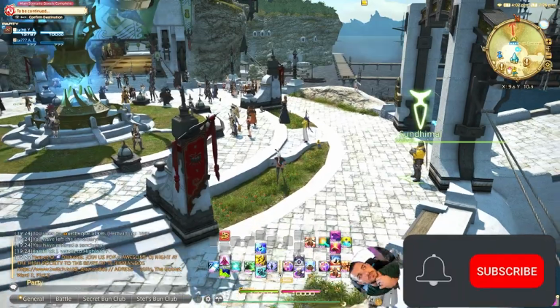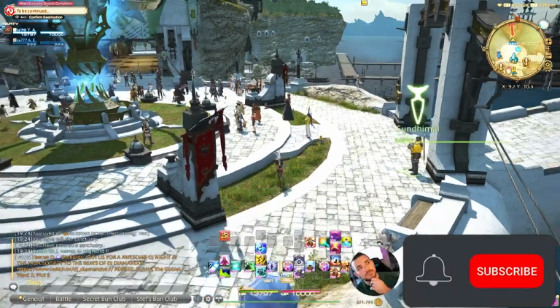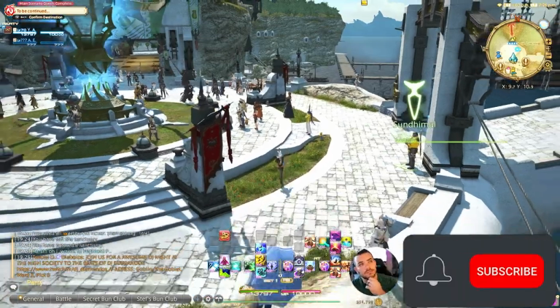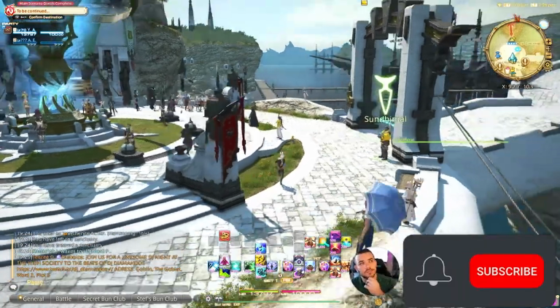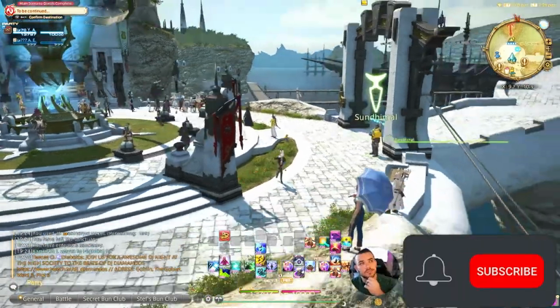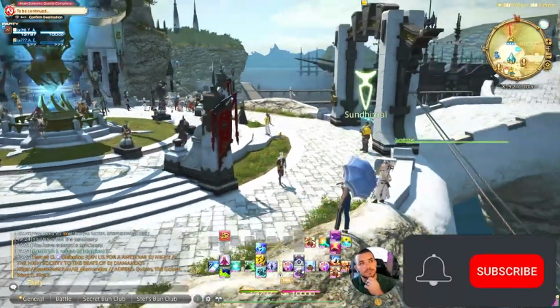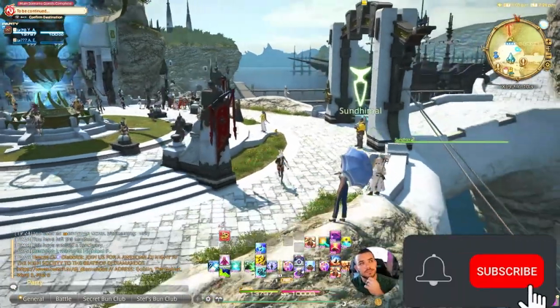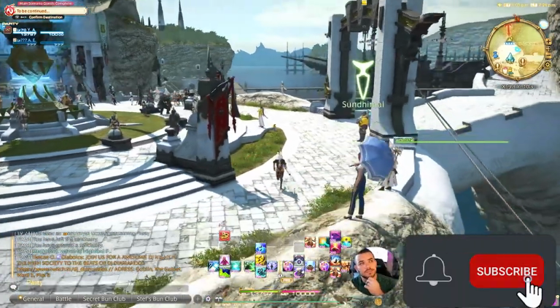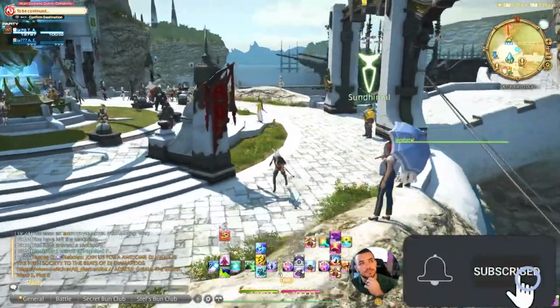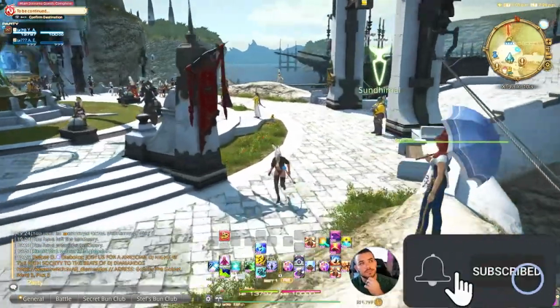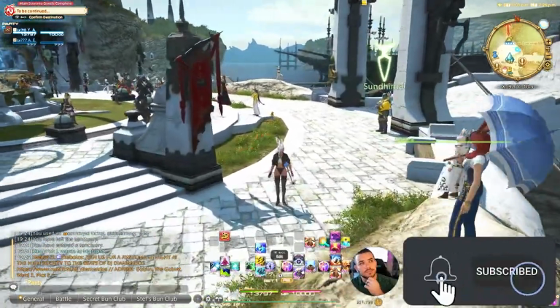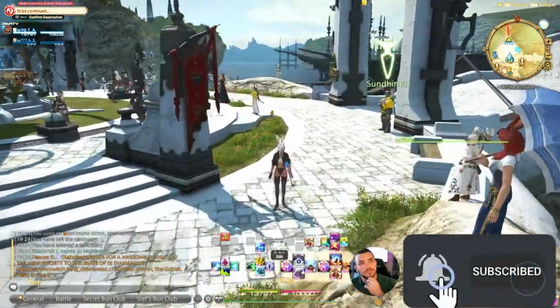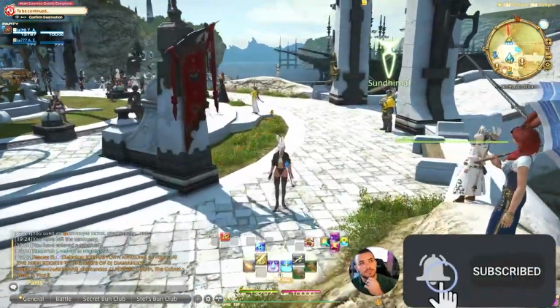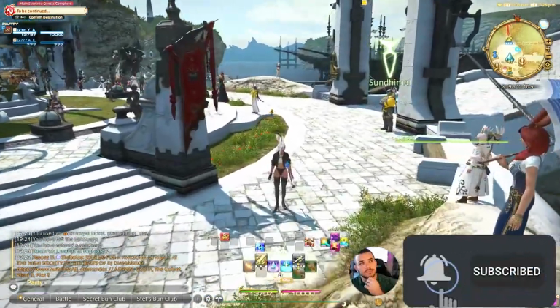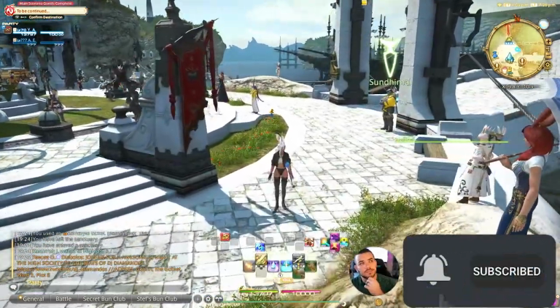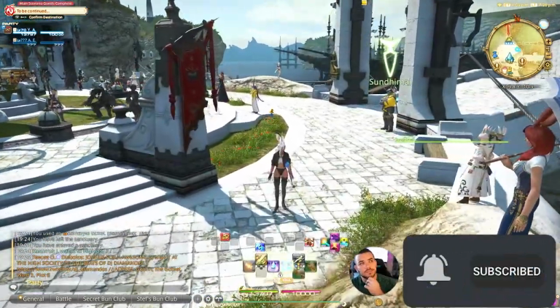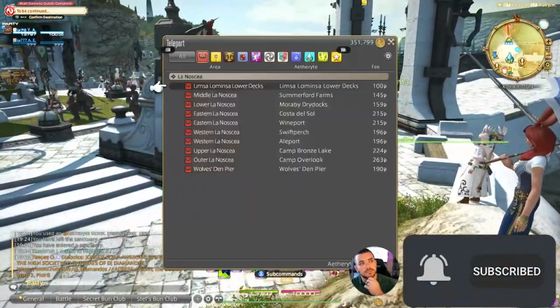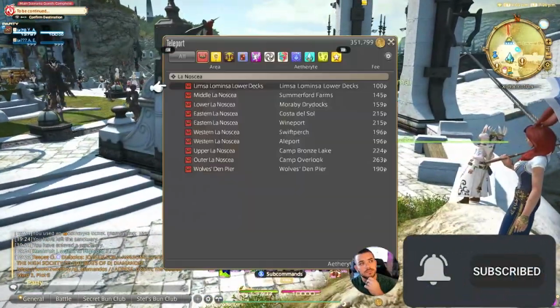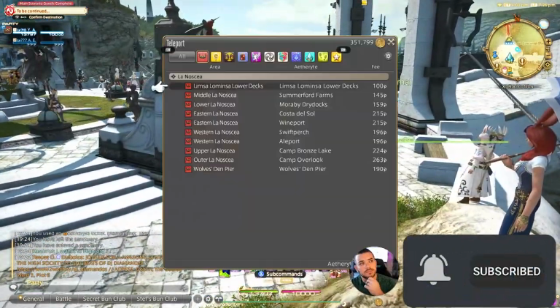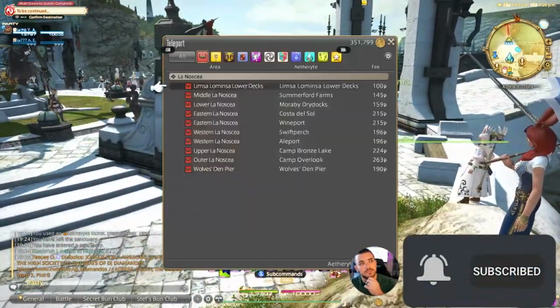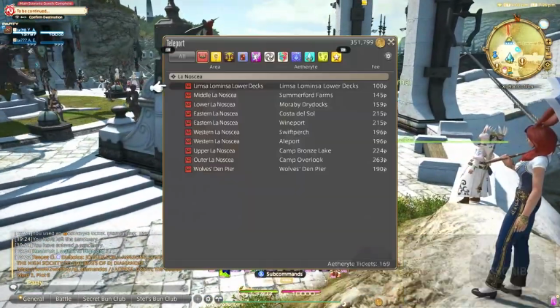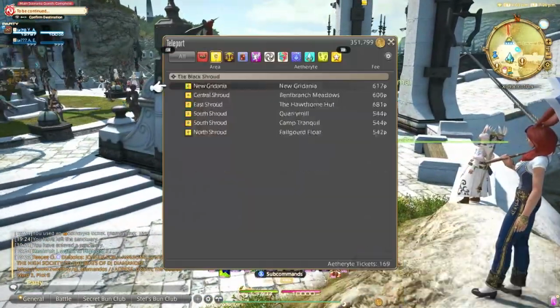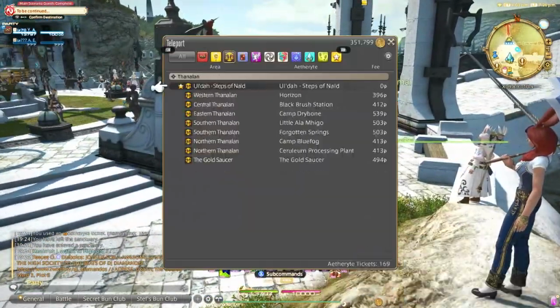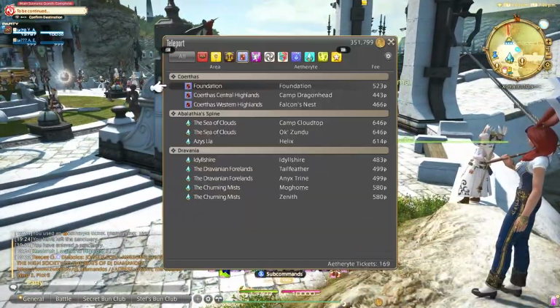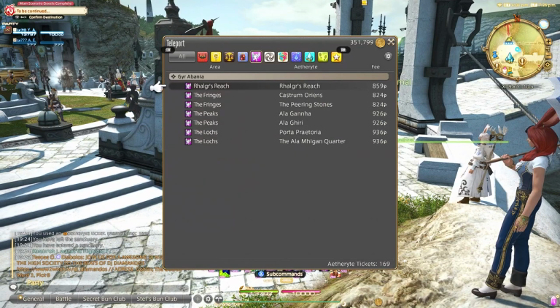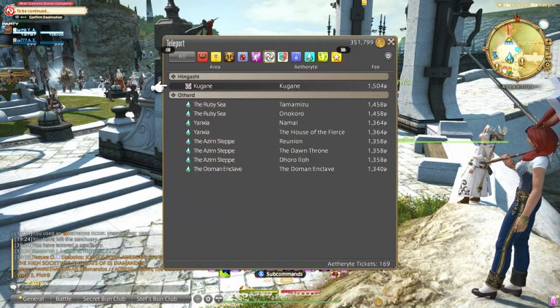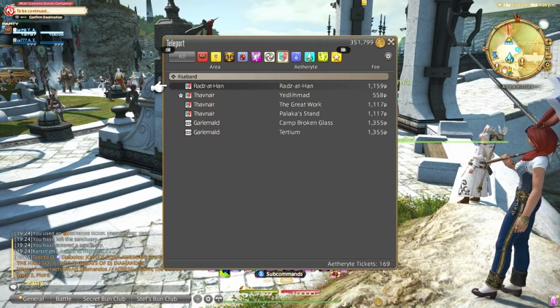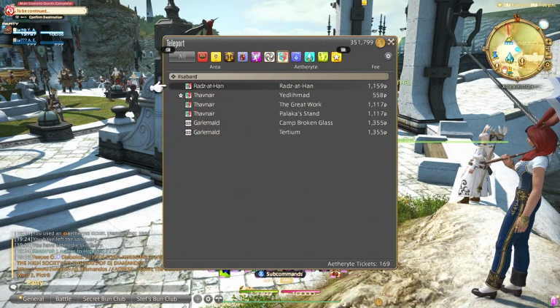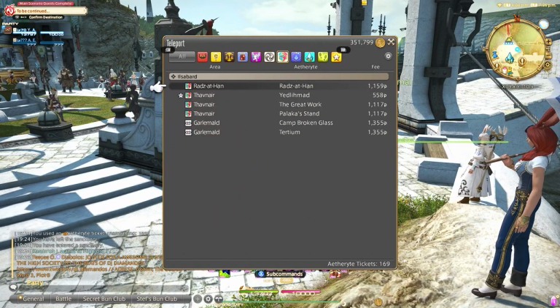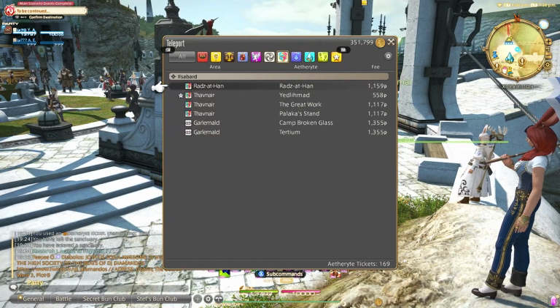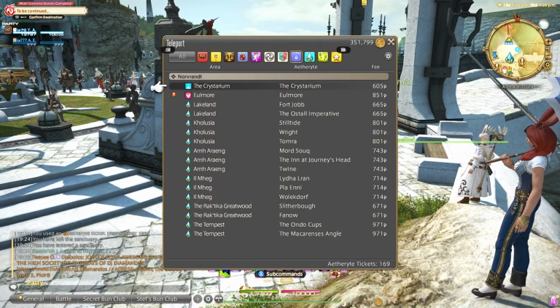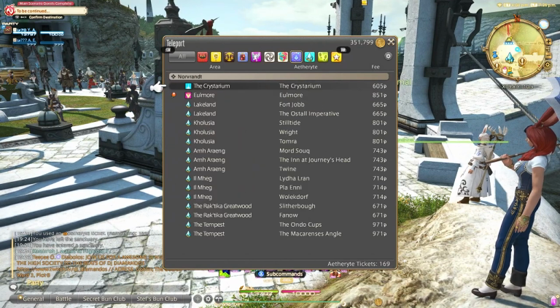The first thing you need to do is unlock Blue Mage. This is done in Limsa Lominsa. Now that we have Blue Mage, you'll need to level it.